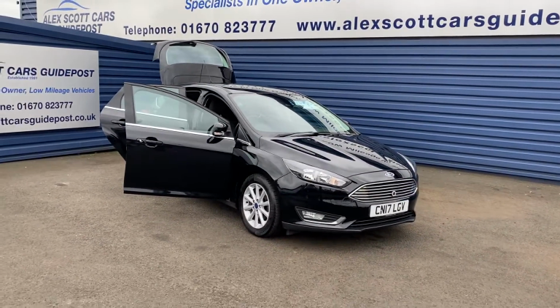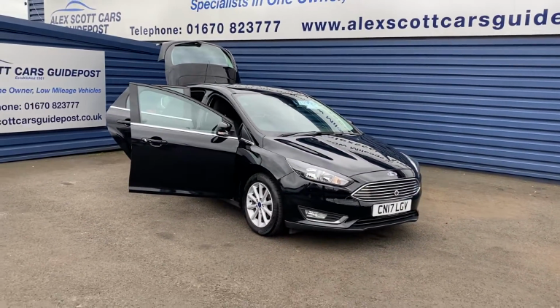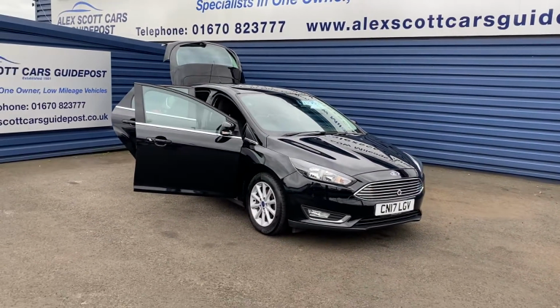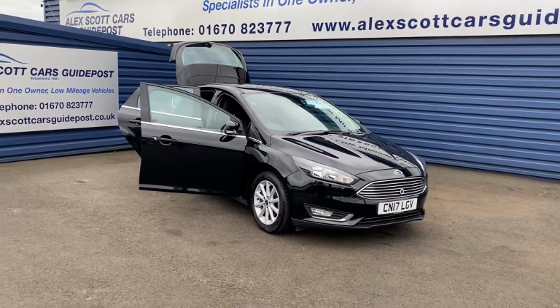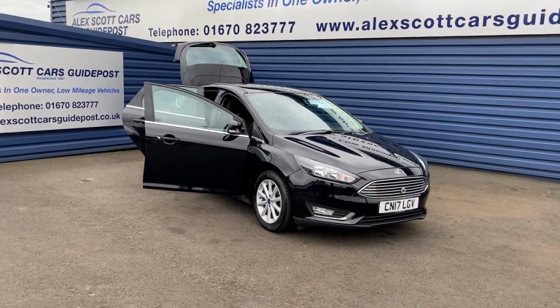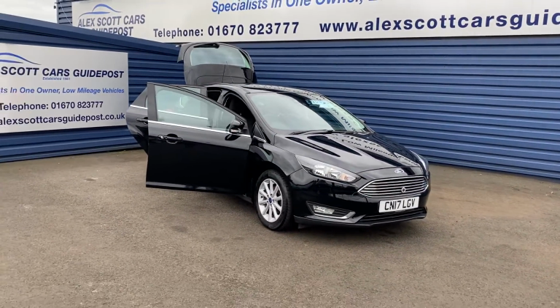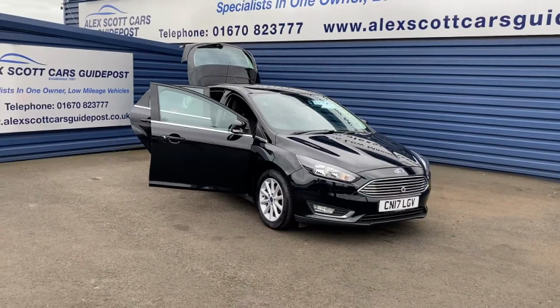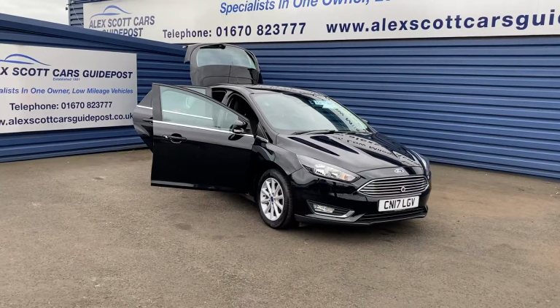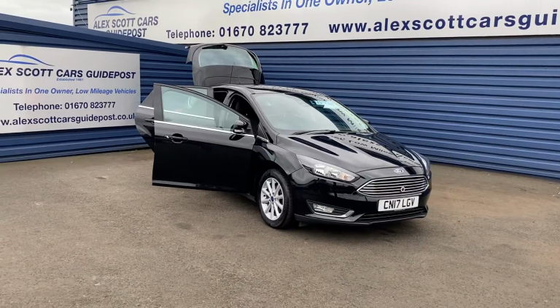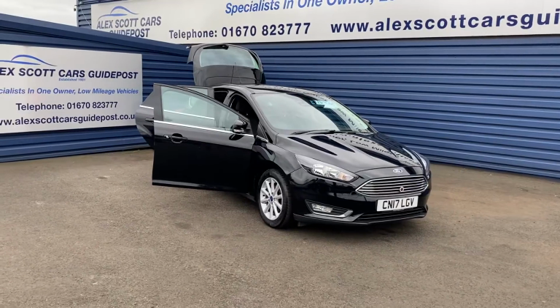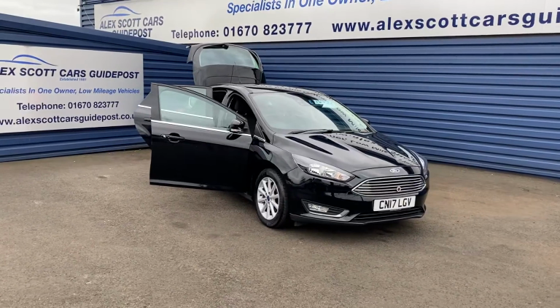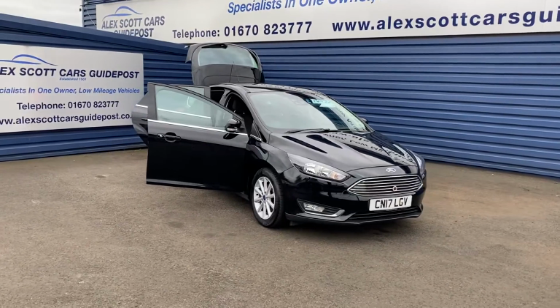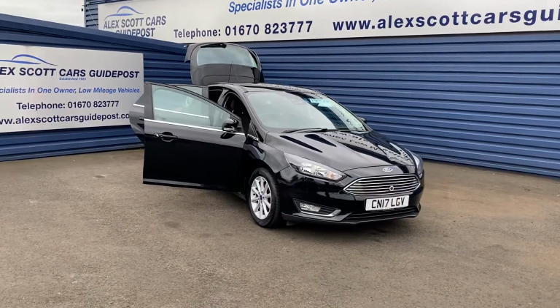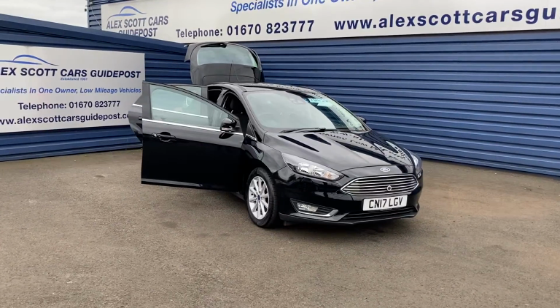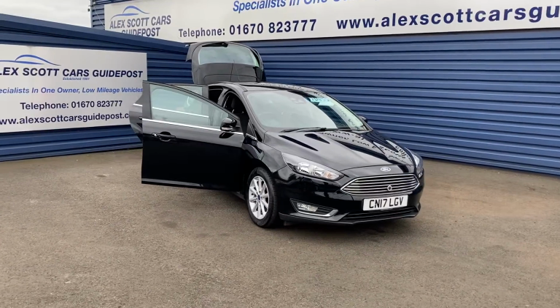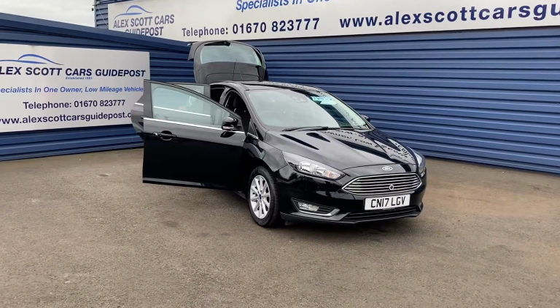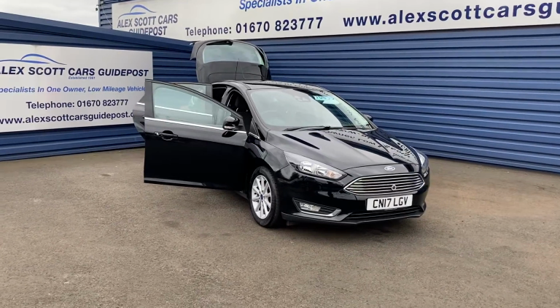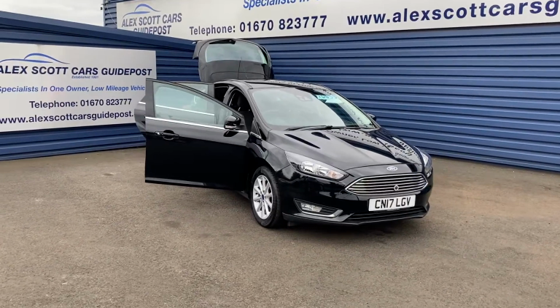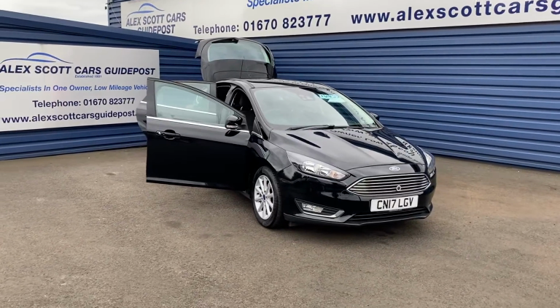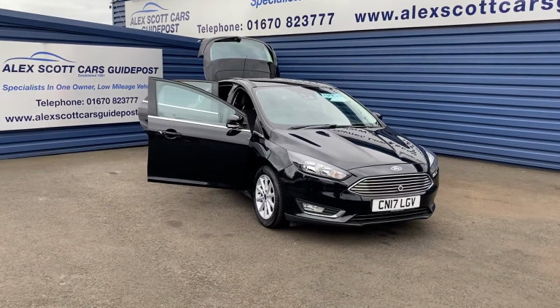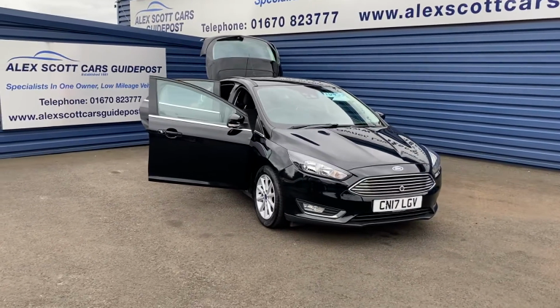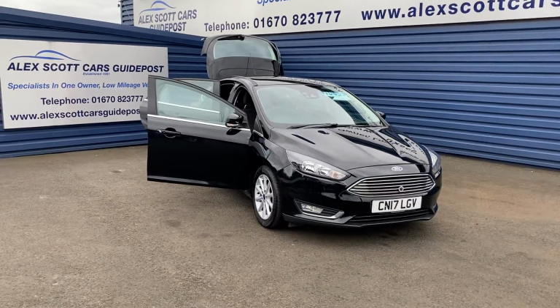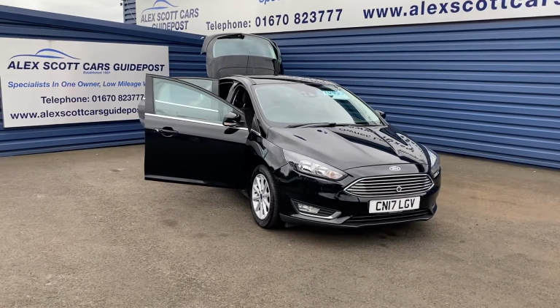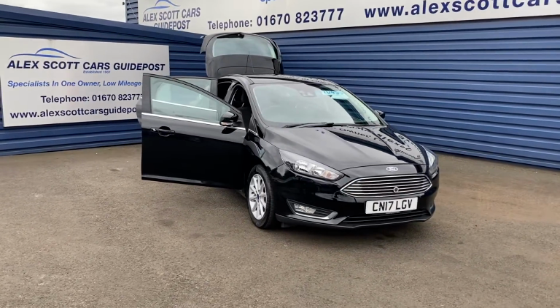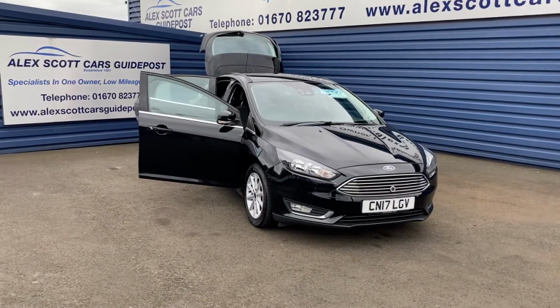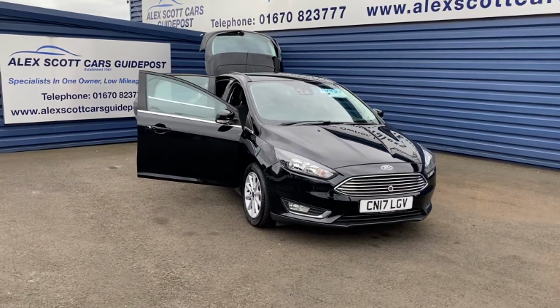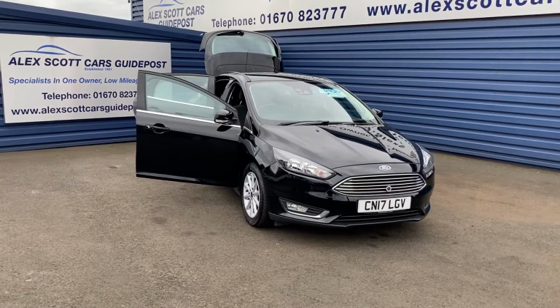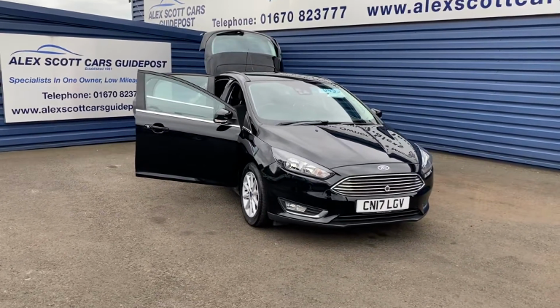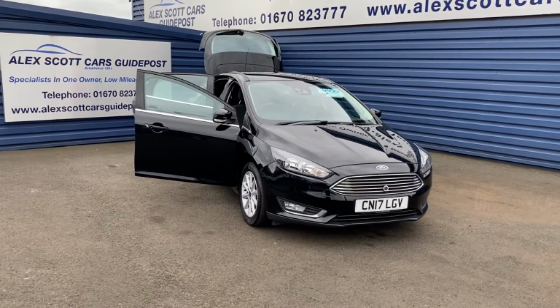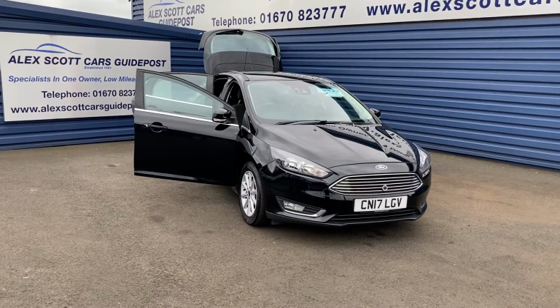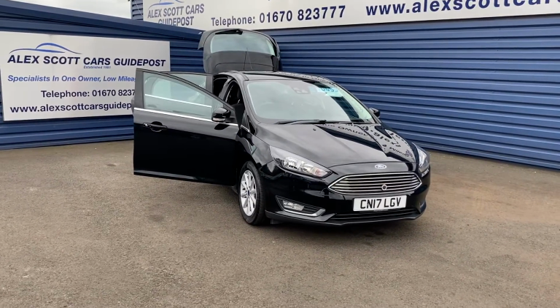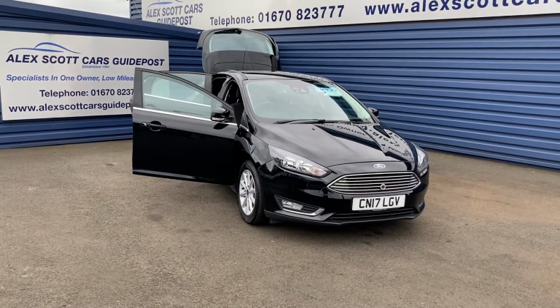Excellent car in immaculate condition and free tax bracket as well.